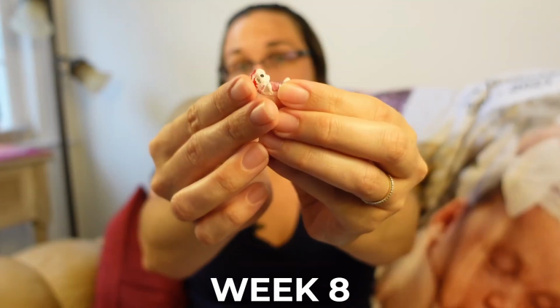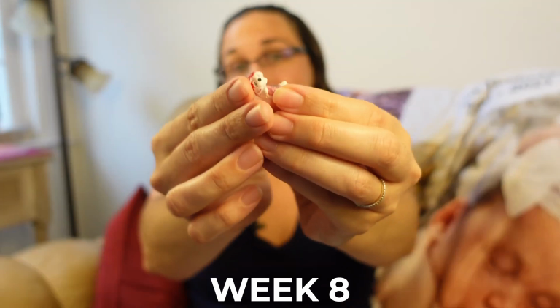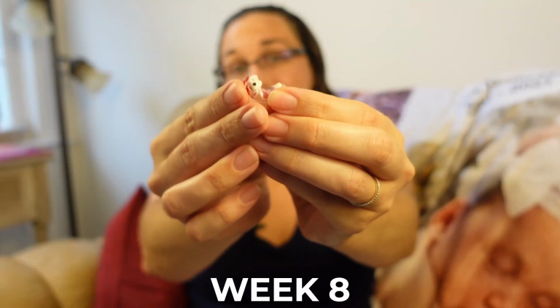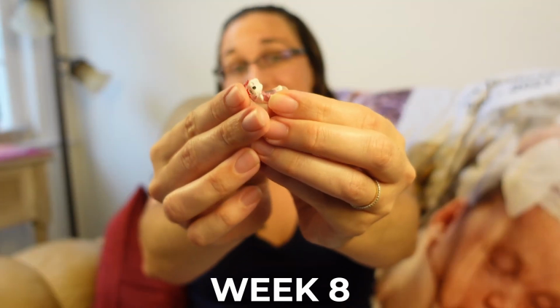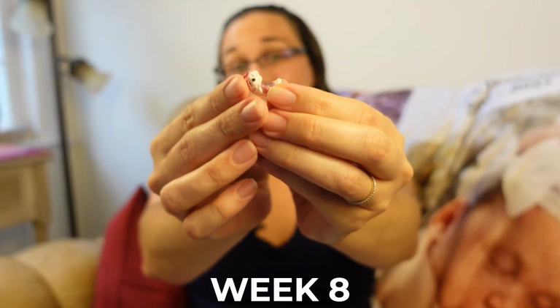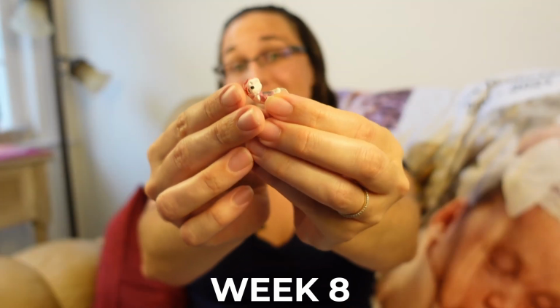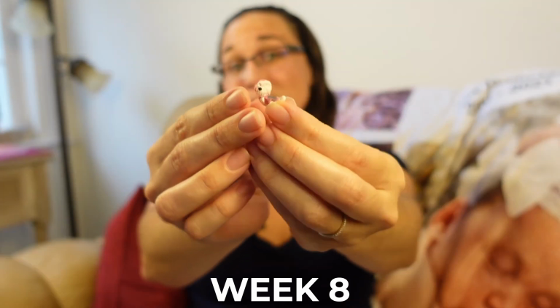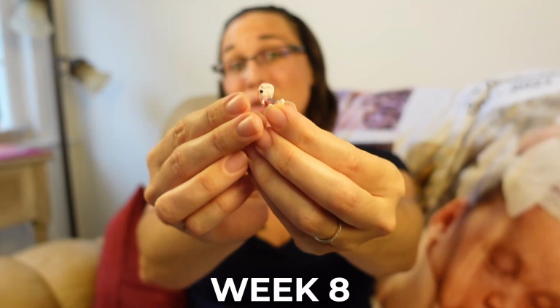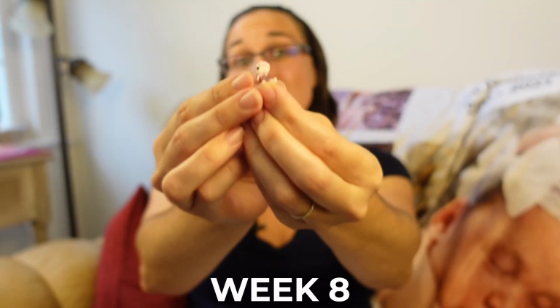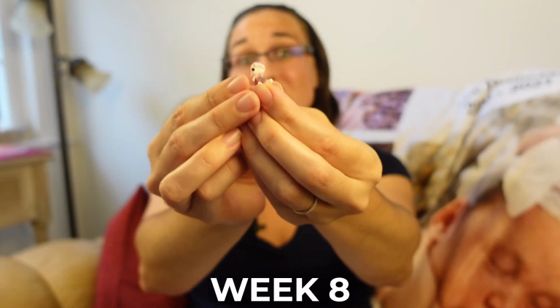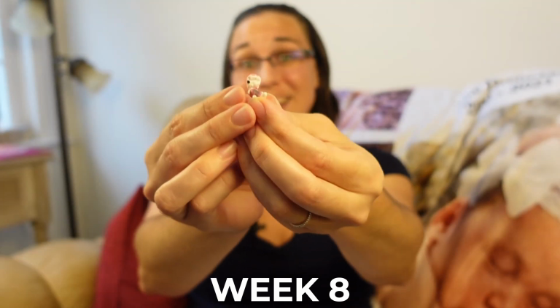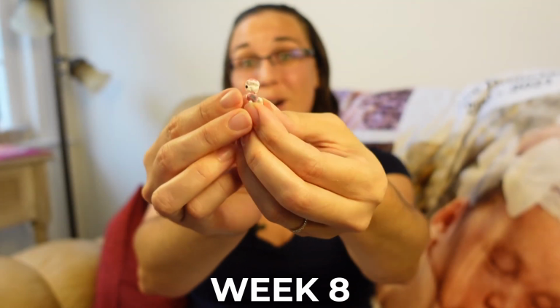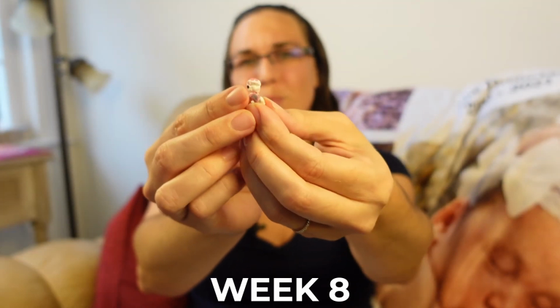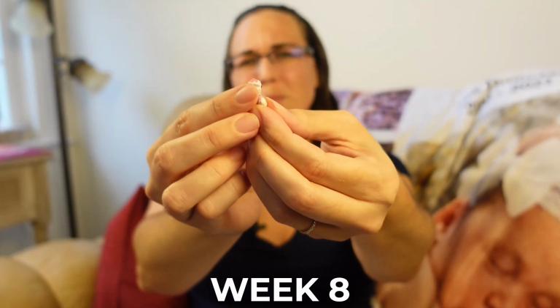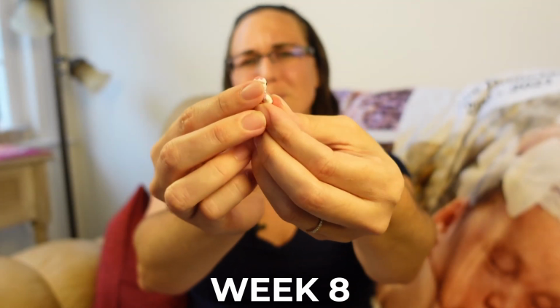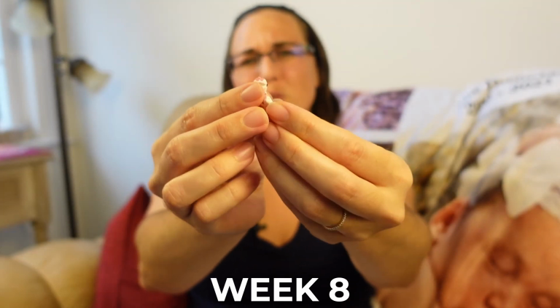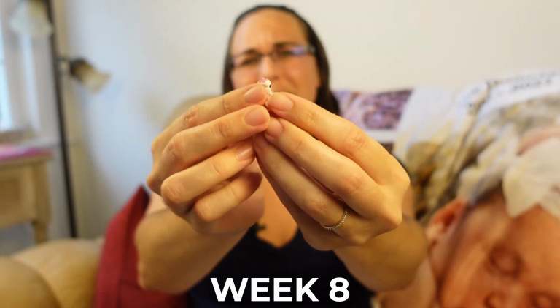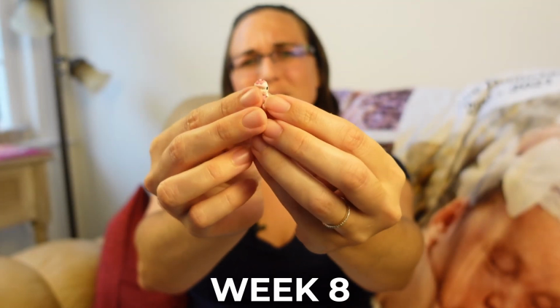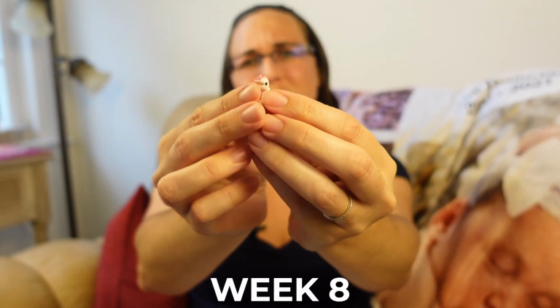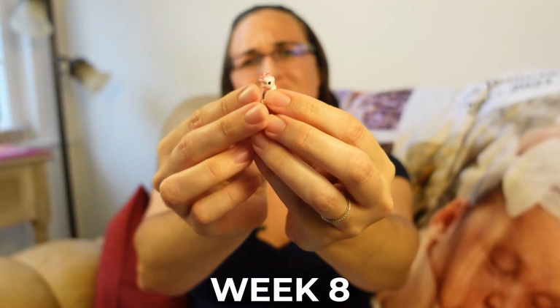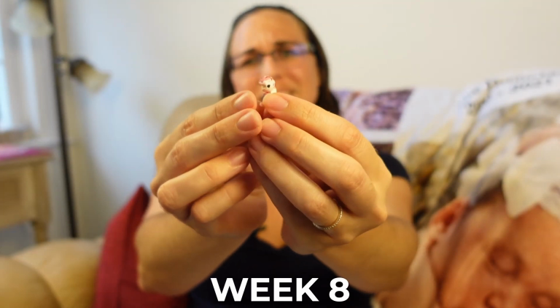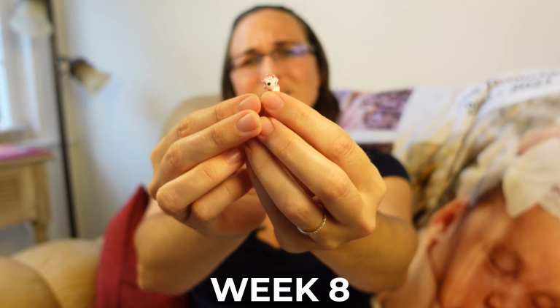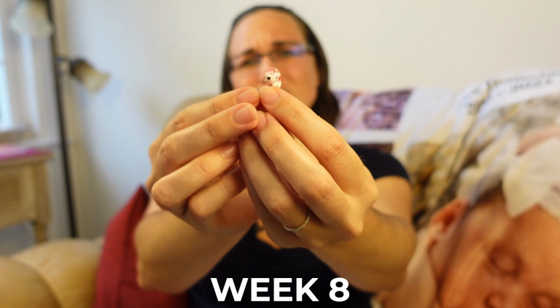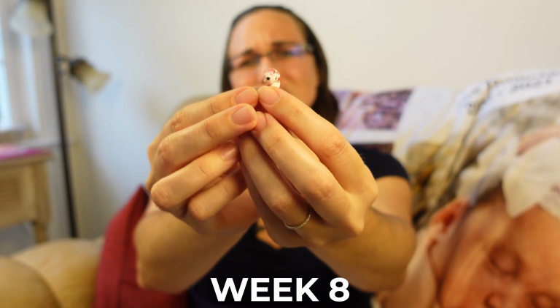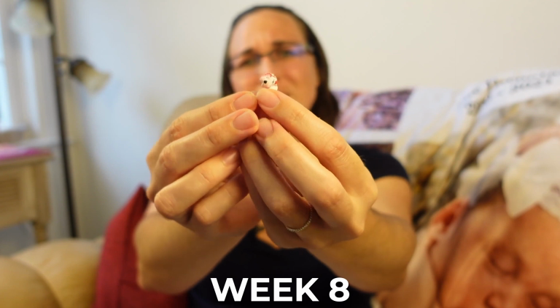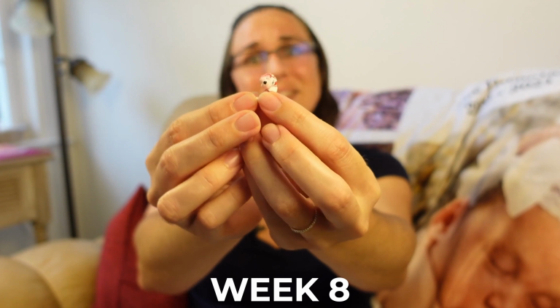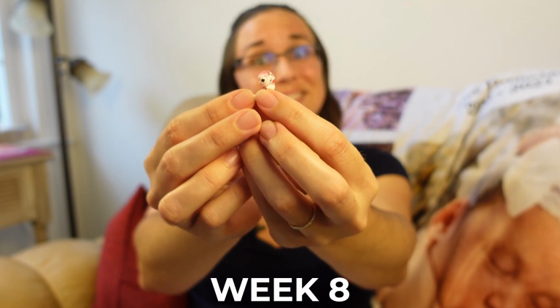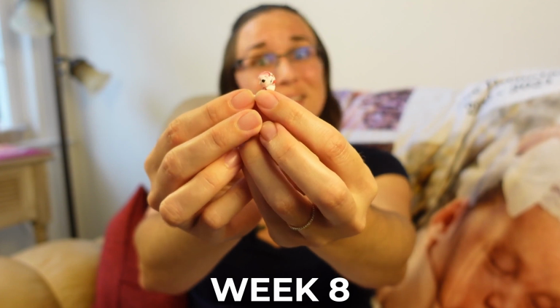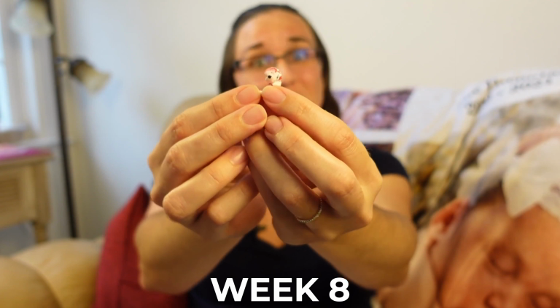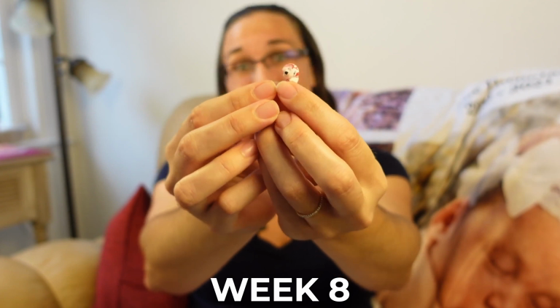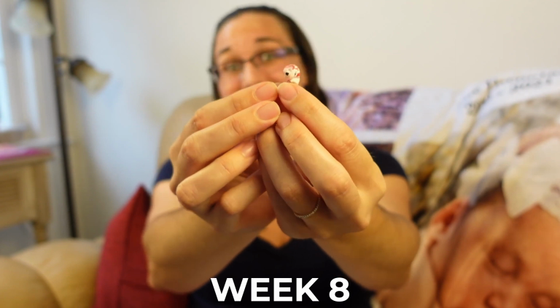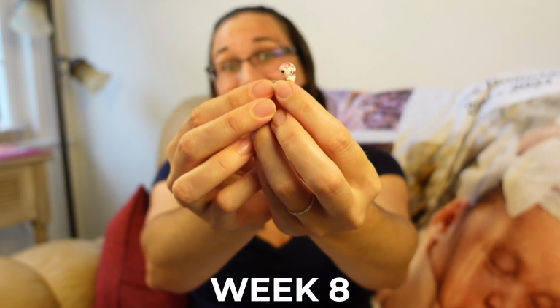Your little bean is also moving now — well, more like twitching and stretching, but still movement nonetheless.